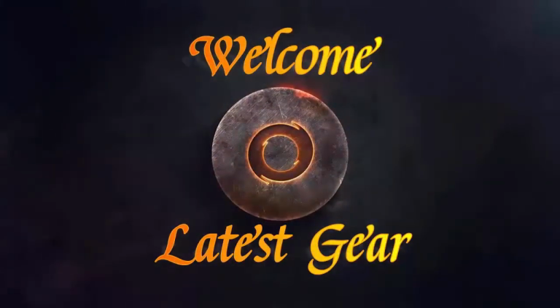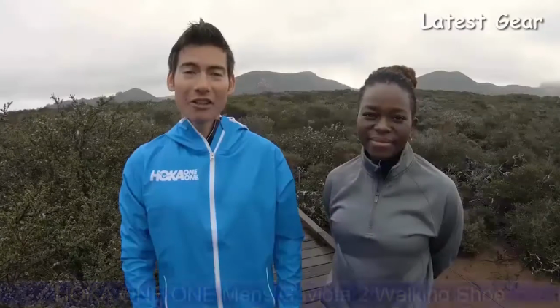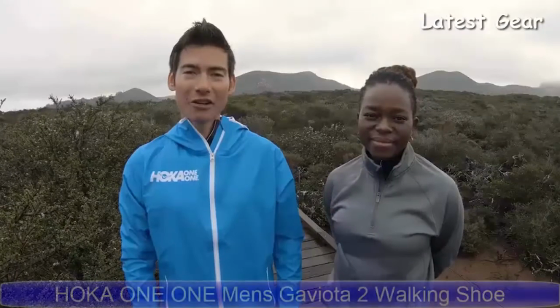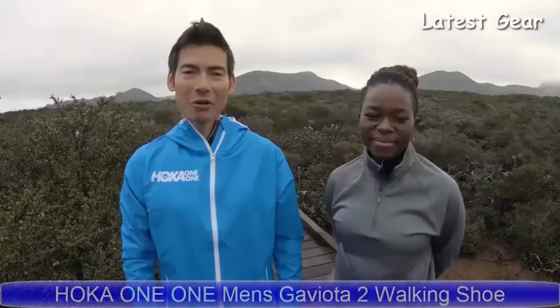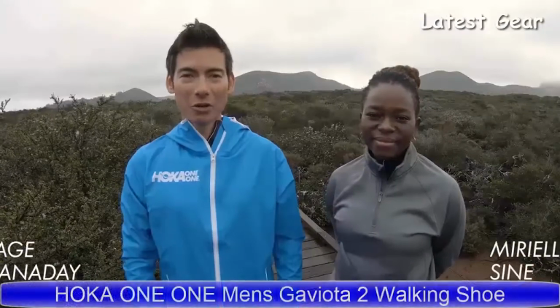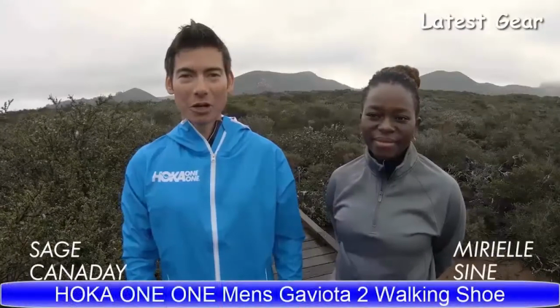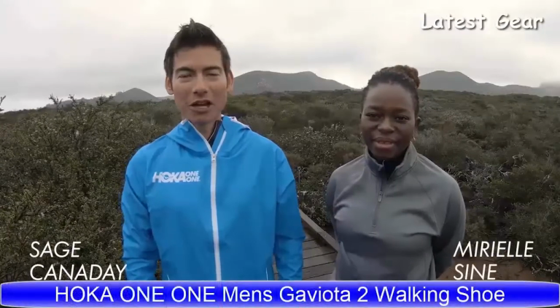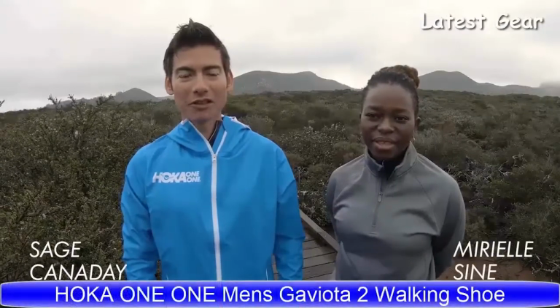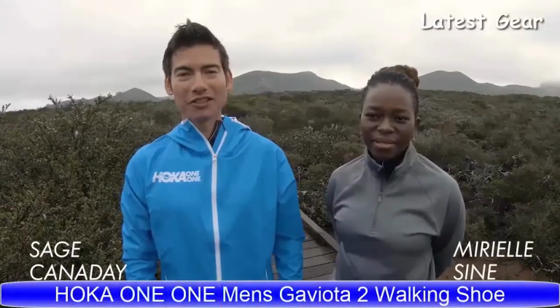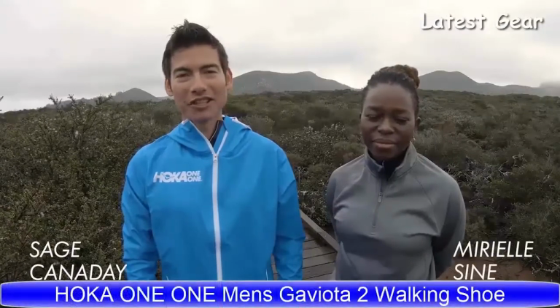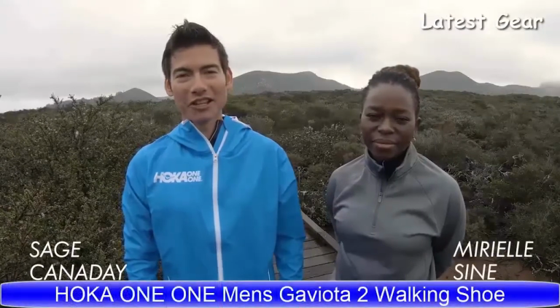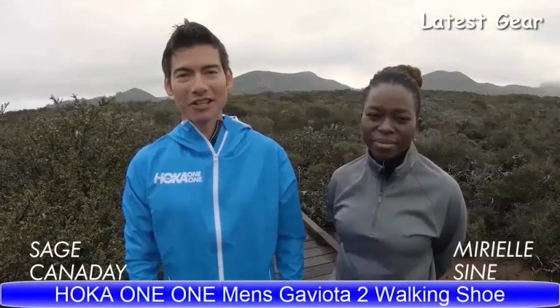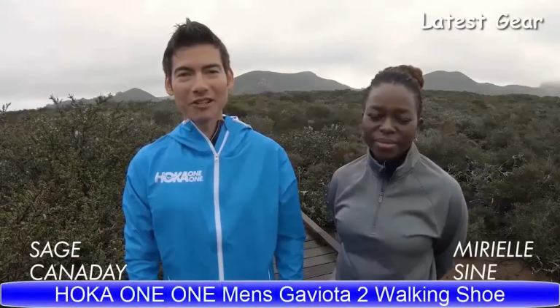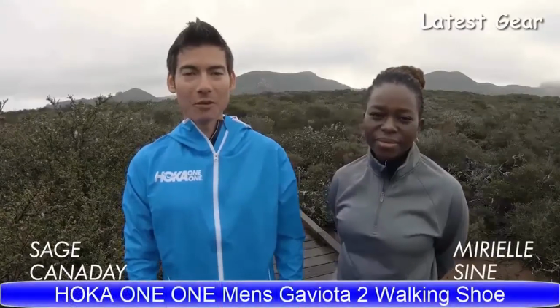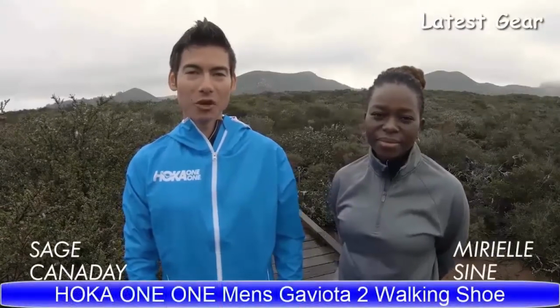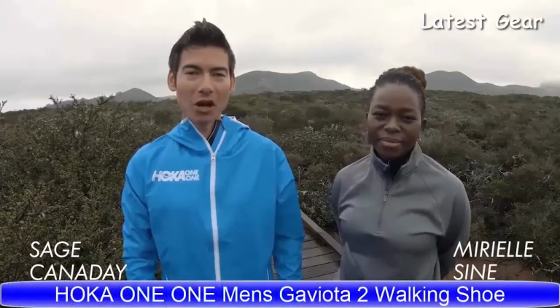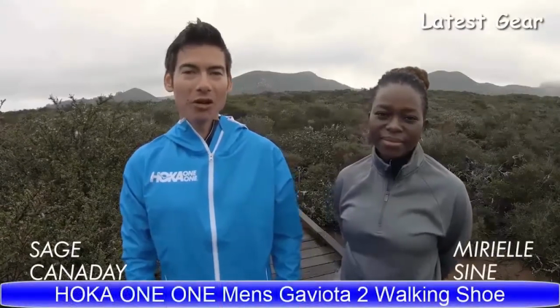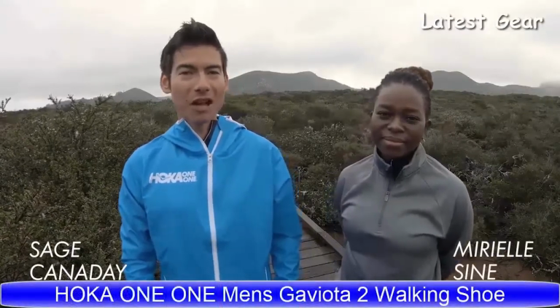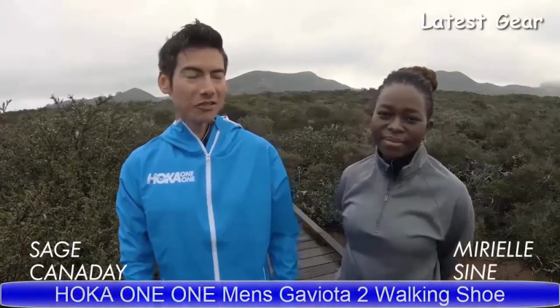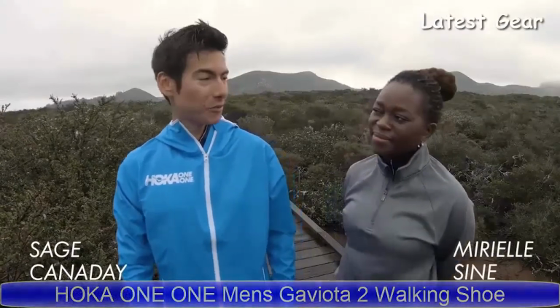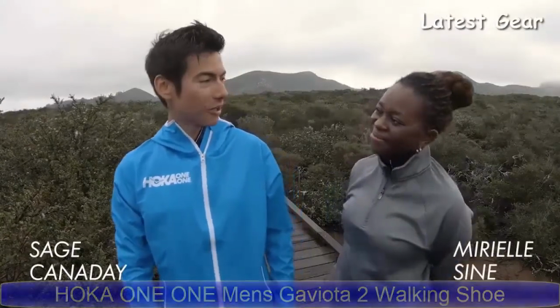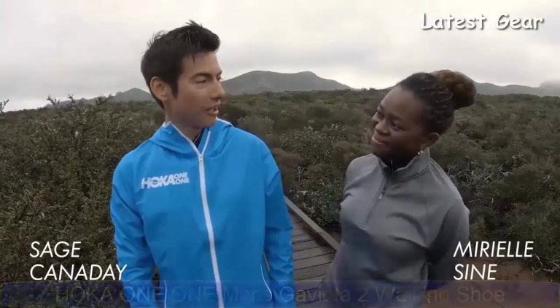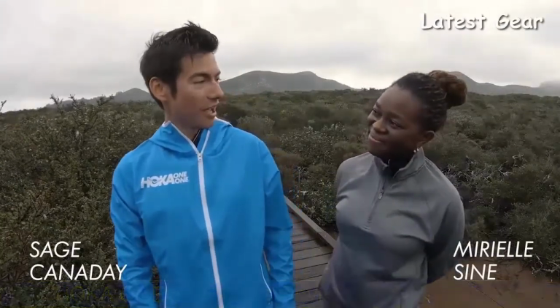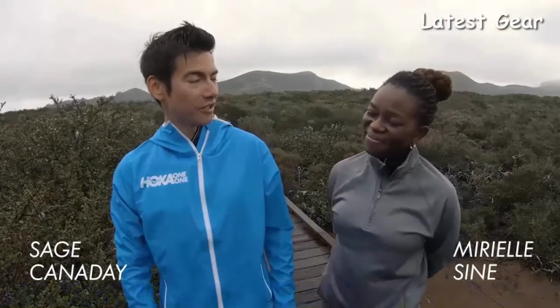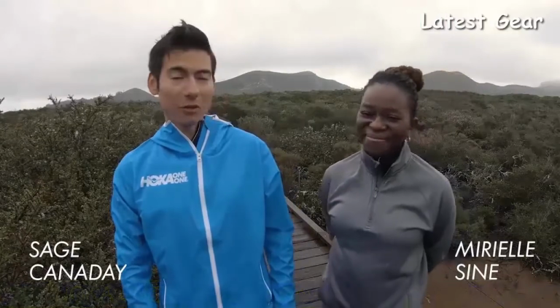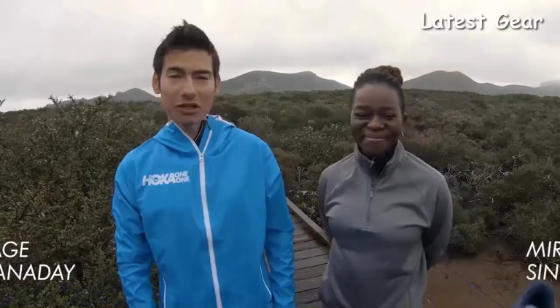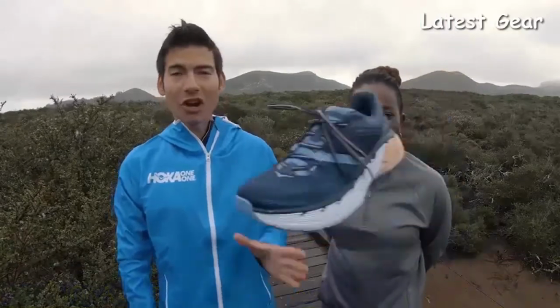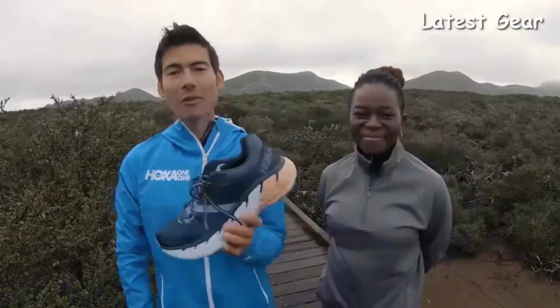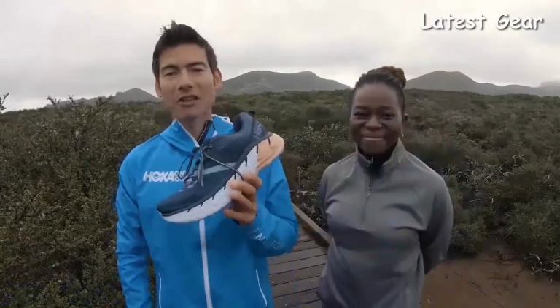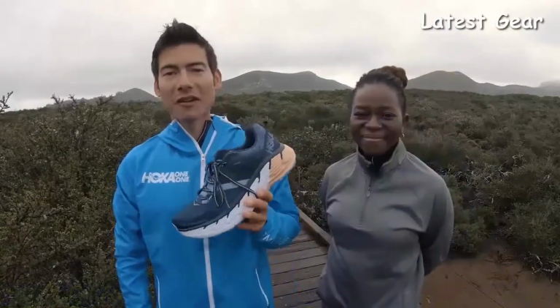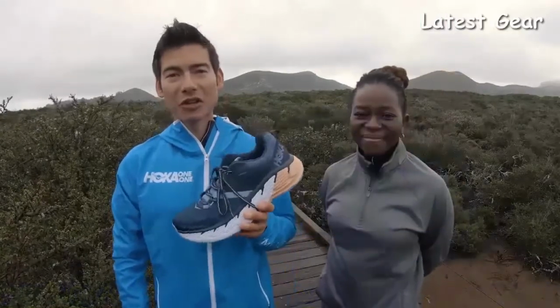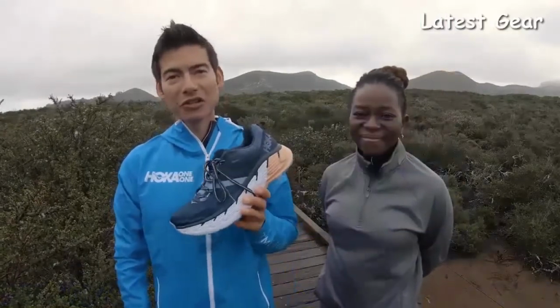Hi there, Hoka One One Athlete Sage Canaday here. I'm joined by Hoka Ambassador Mireille and today we're going to talk about the Gaviota 2.